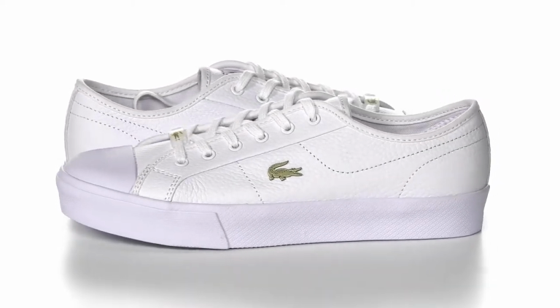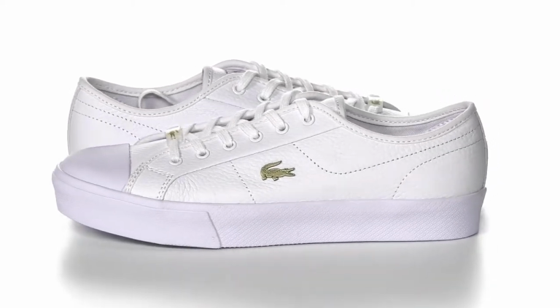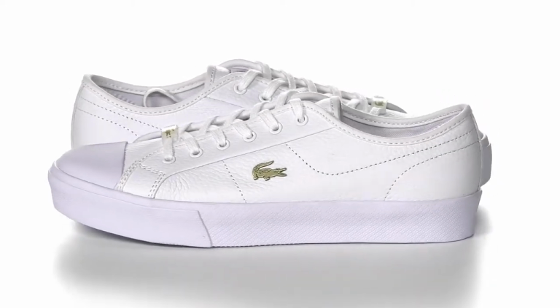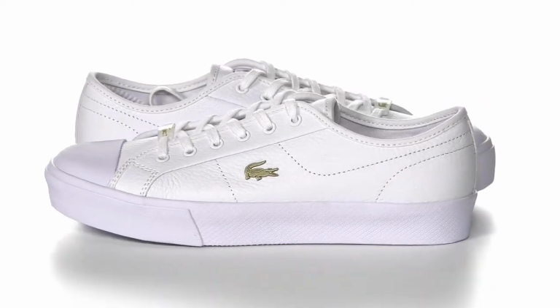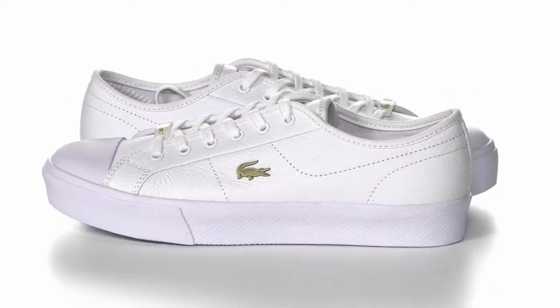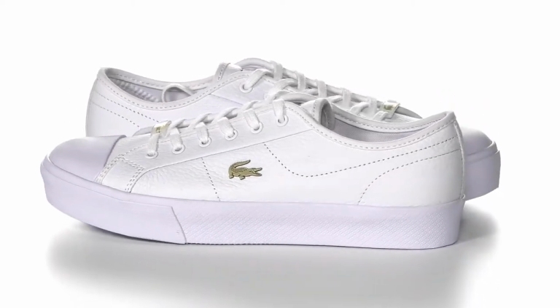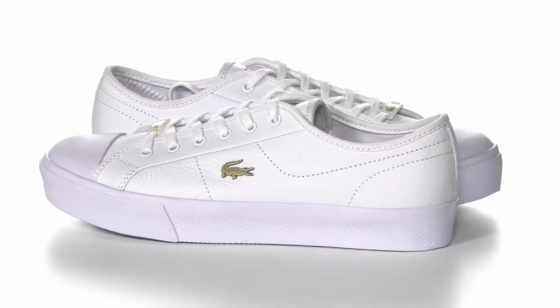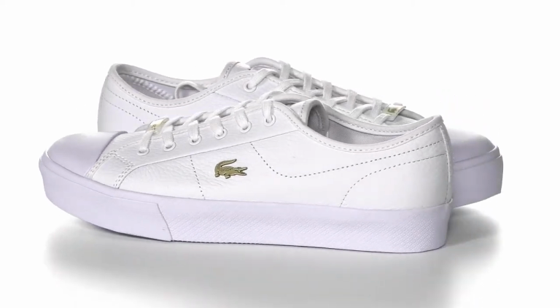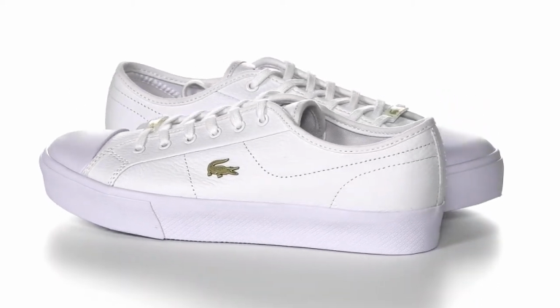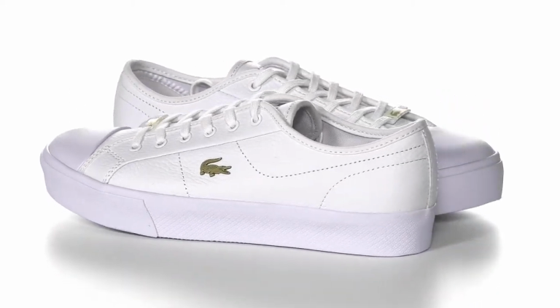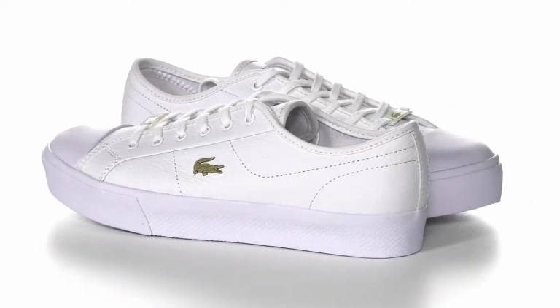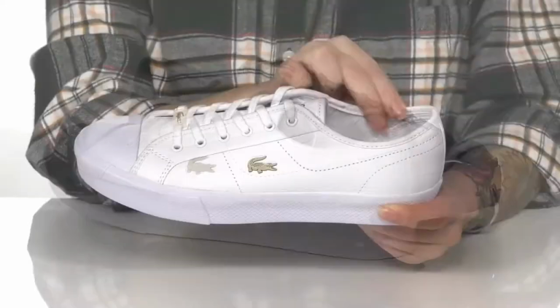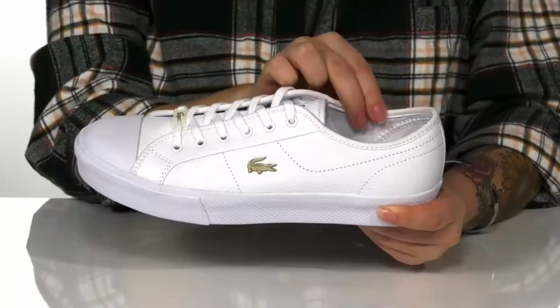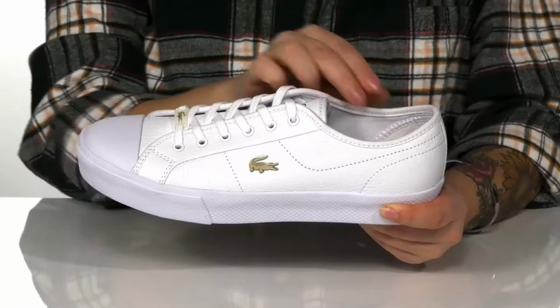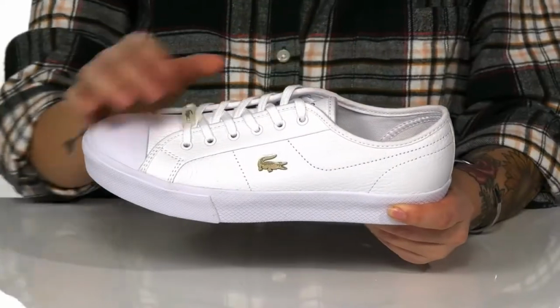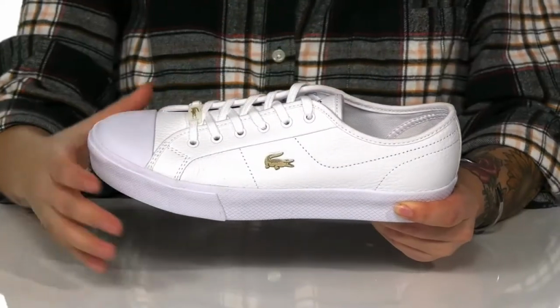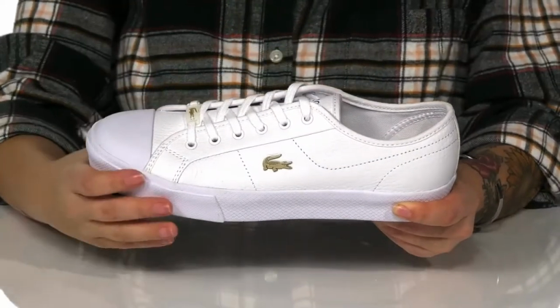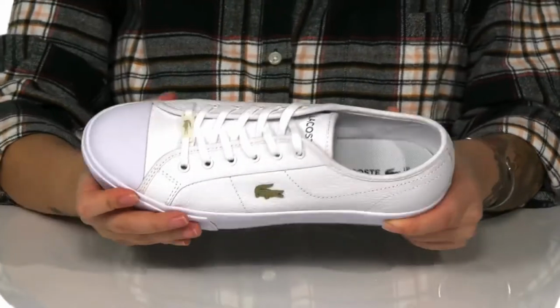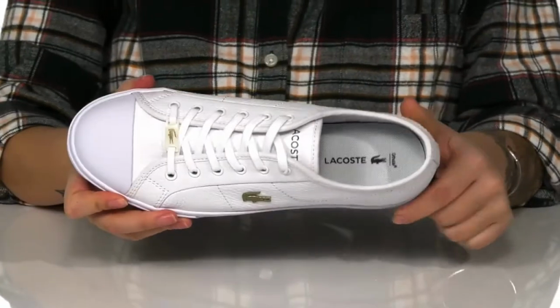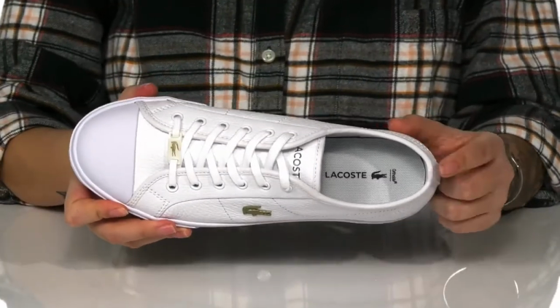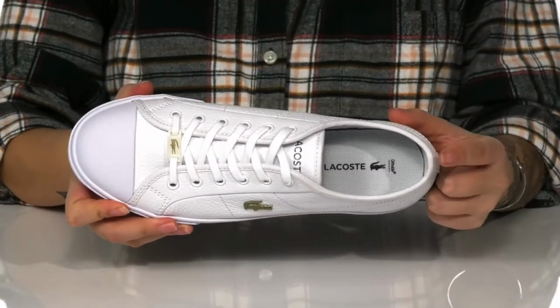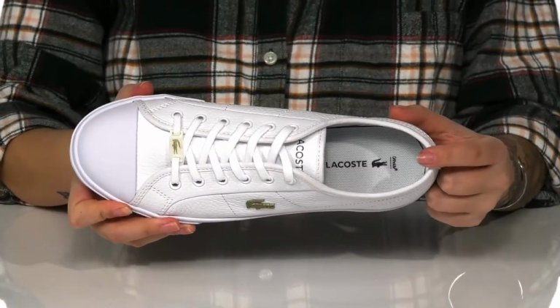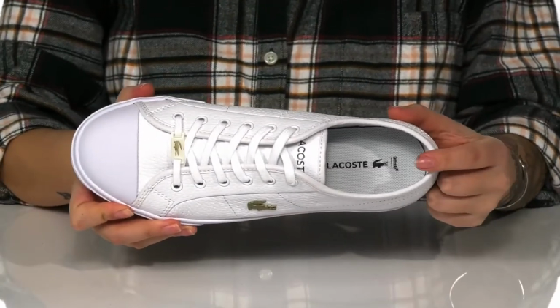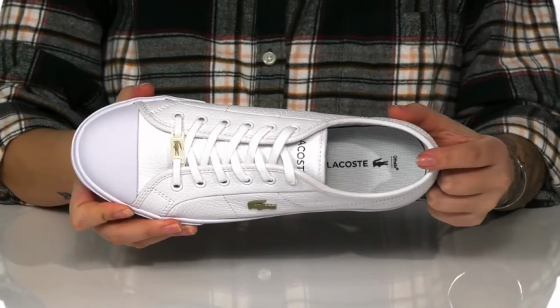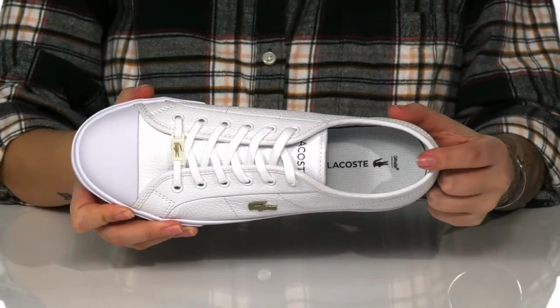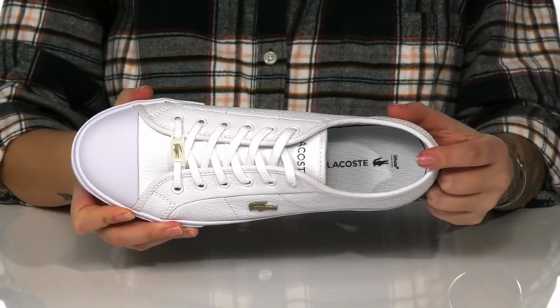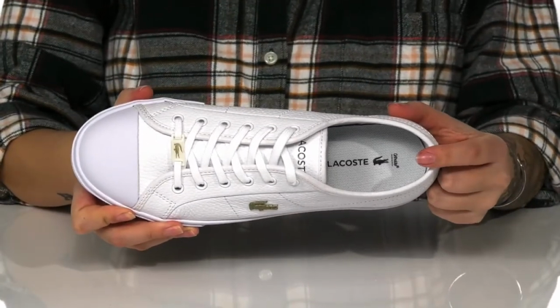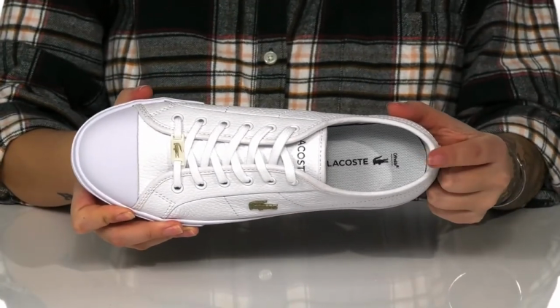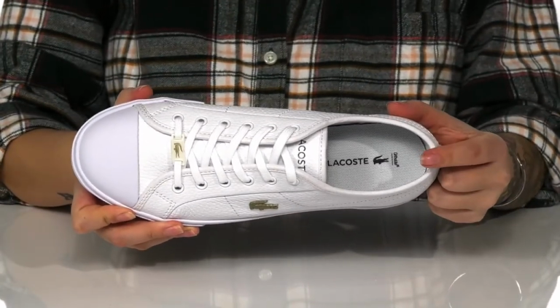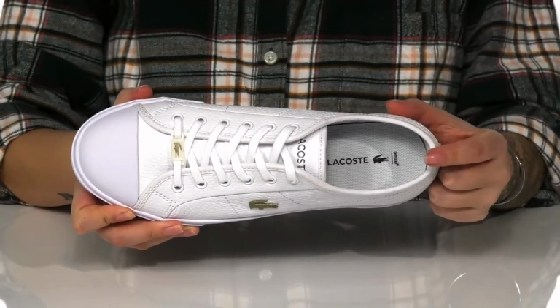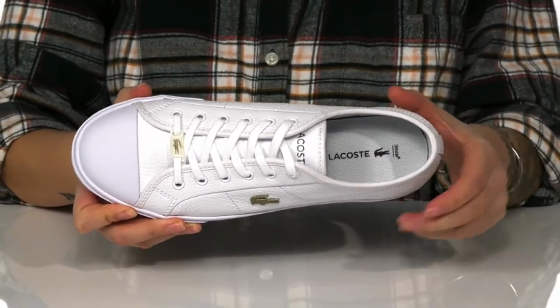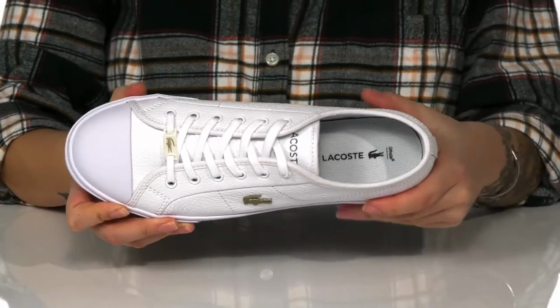These stylish sneakers have a man-made upper with a man-made inner lining. They are cushioned with an OrthoLite footbed for that all-day wear.